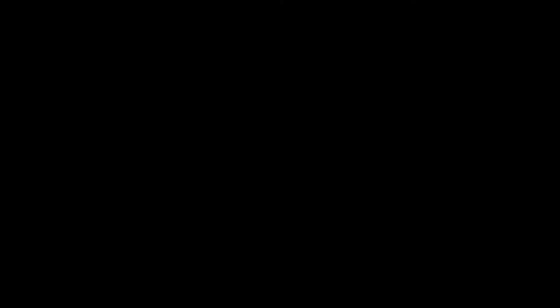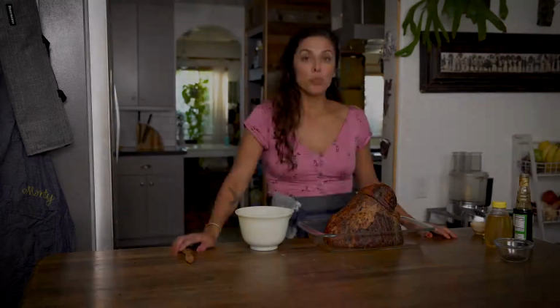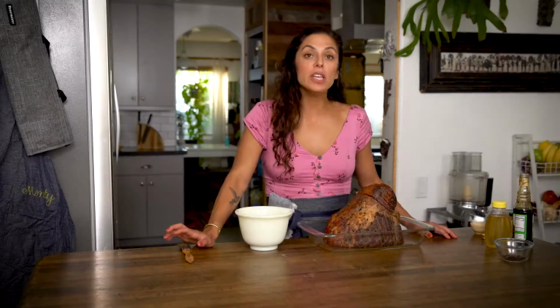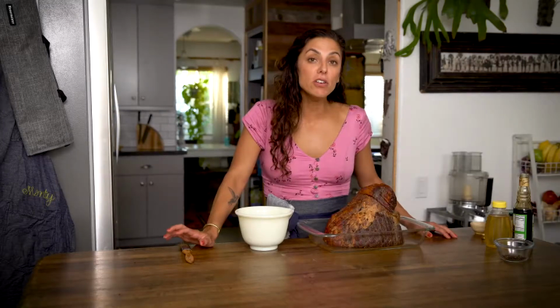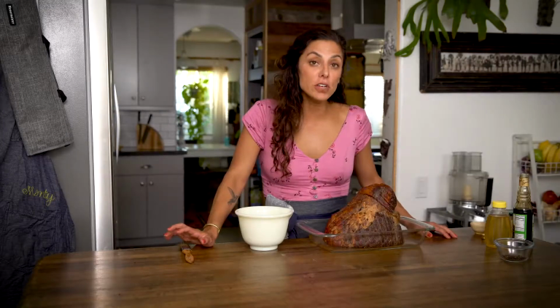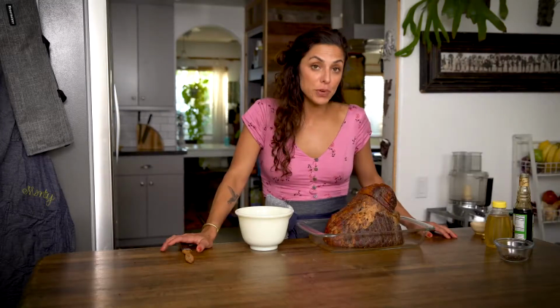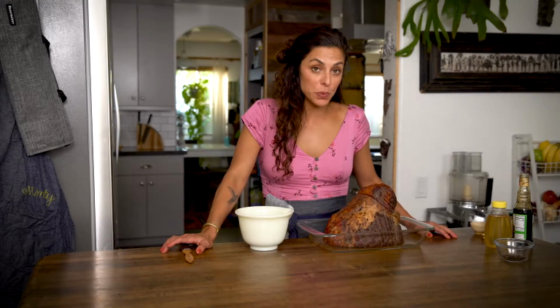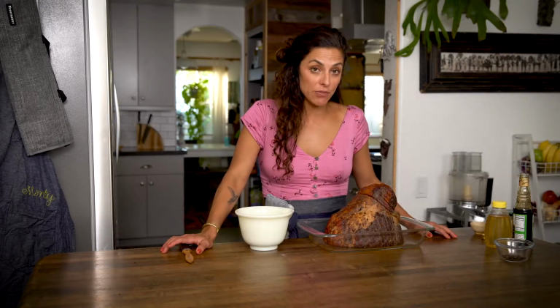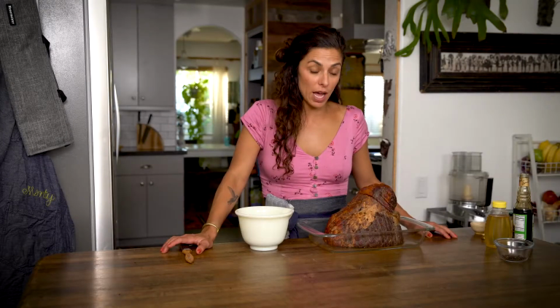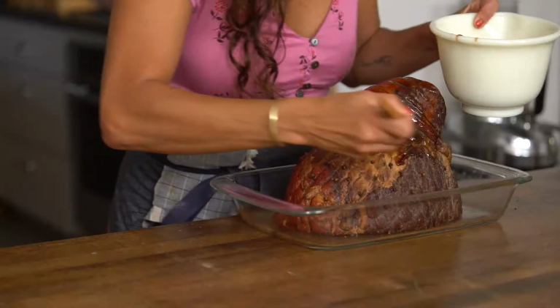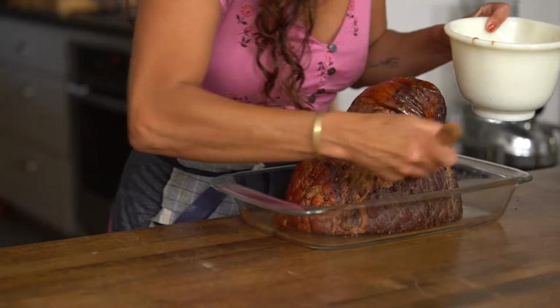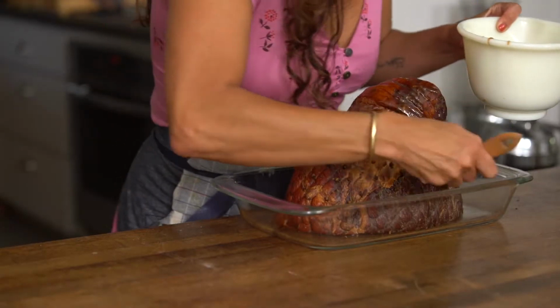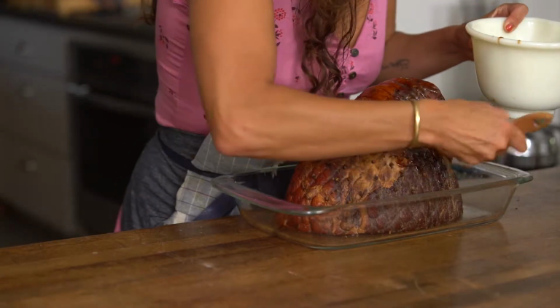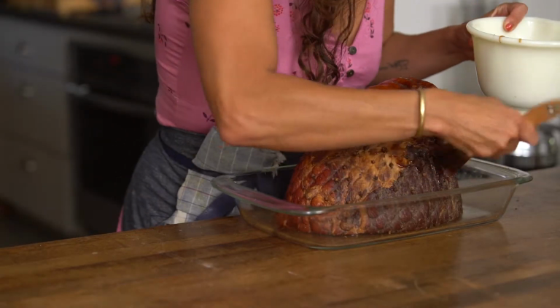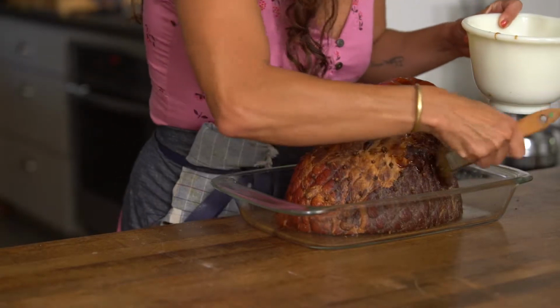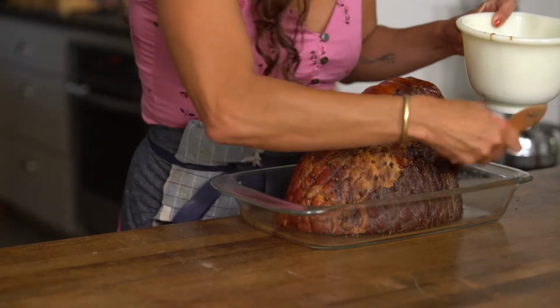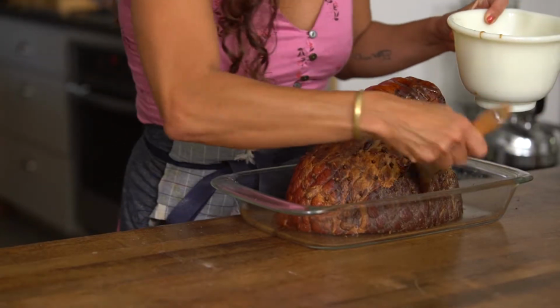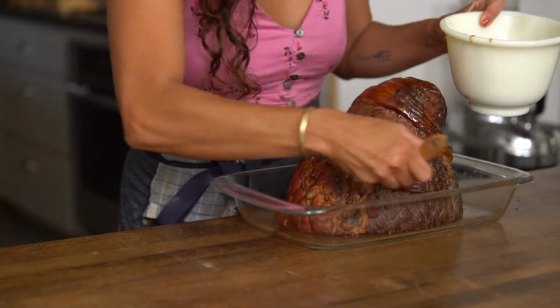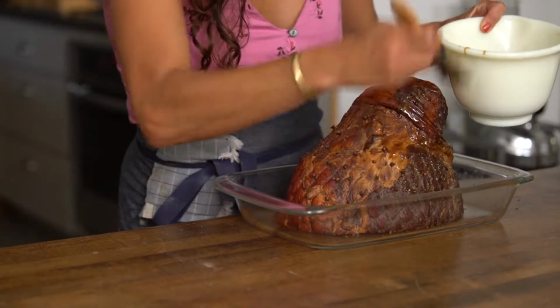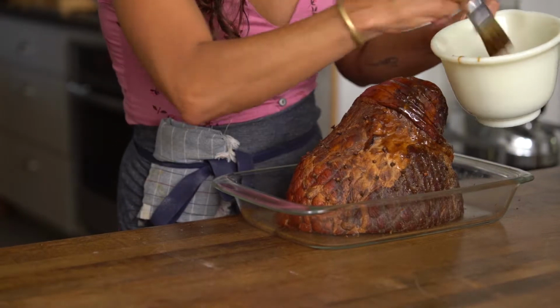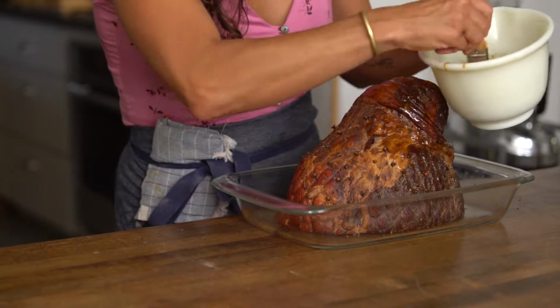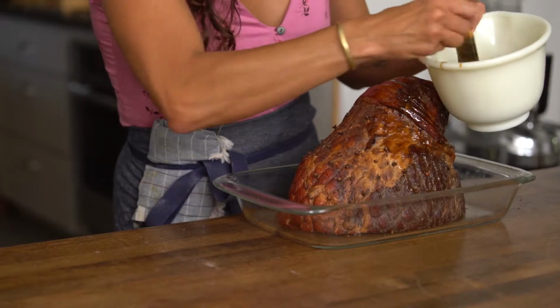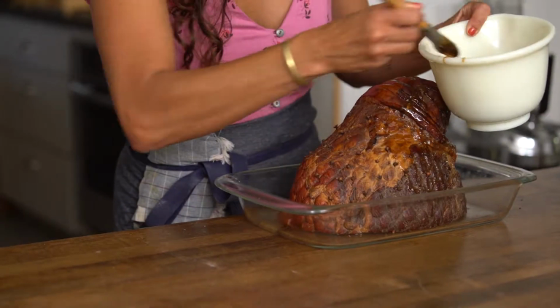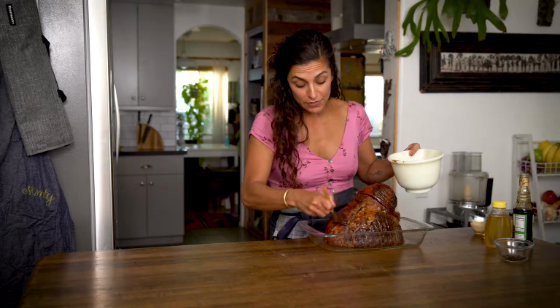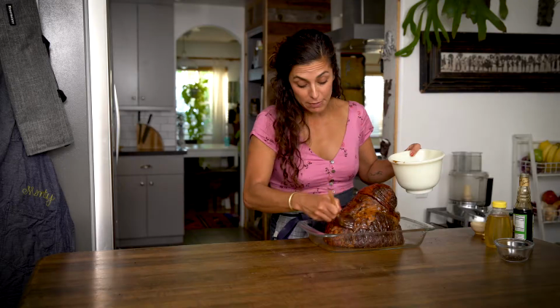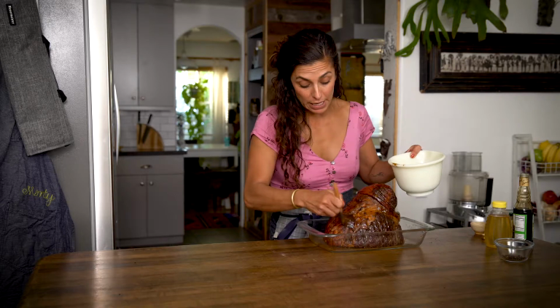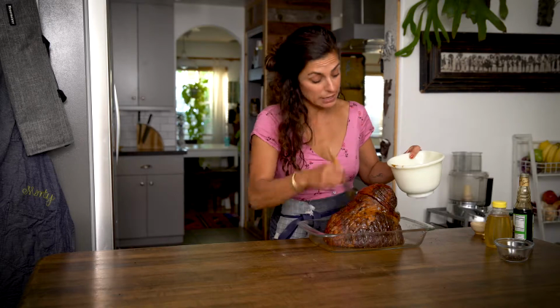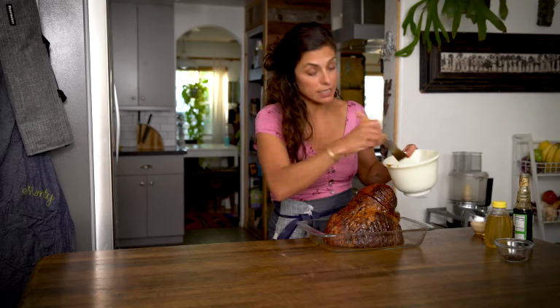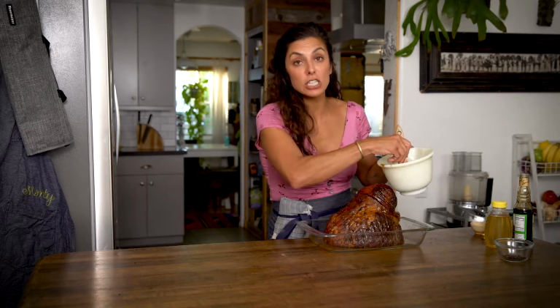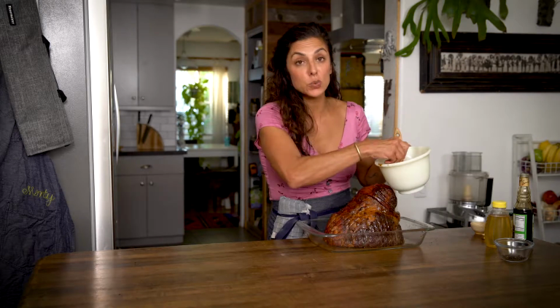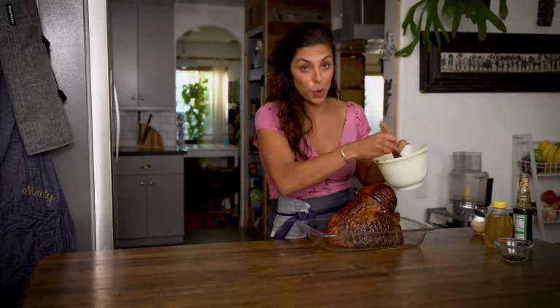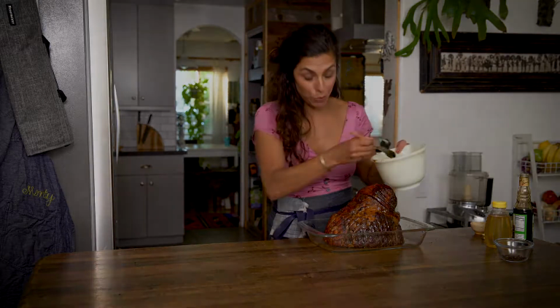Preheat your oven to 325. We're gonna glaze it every 10 to 15 minutes until it's warmed through.